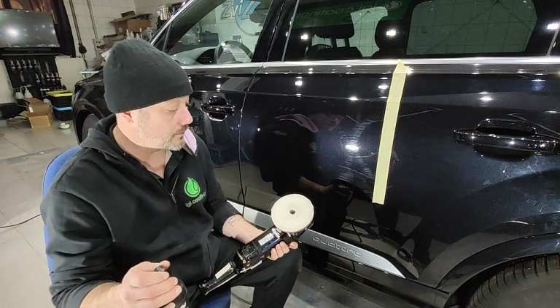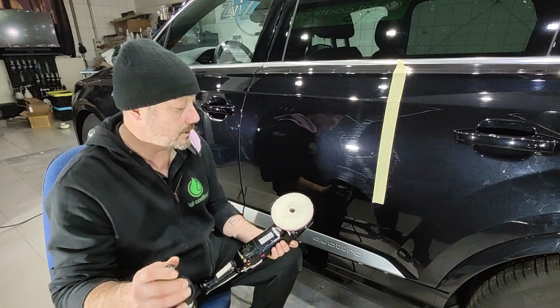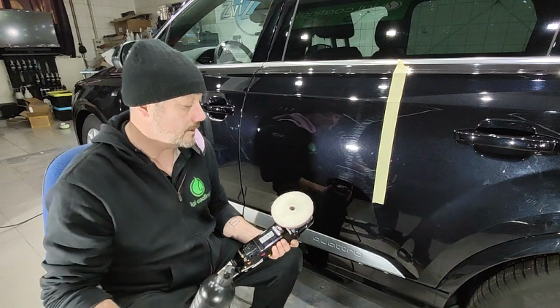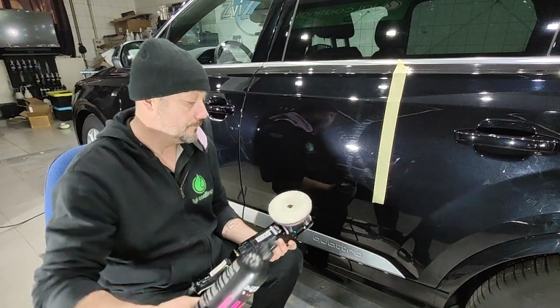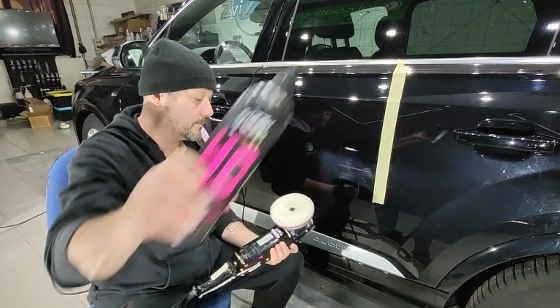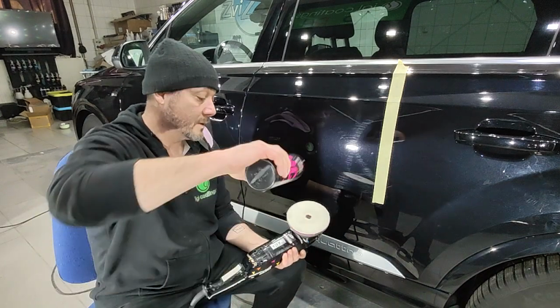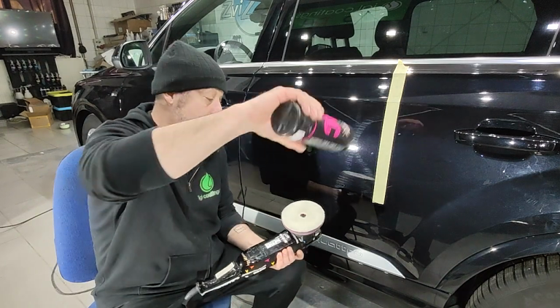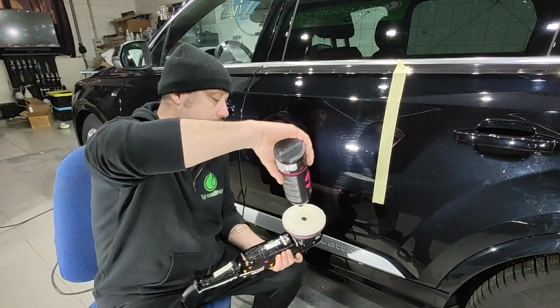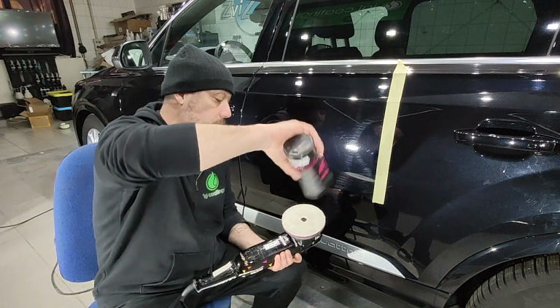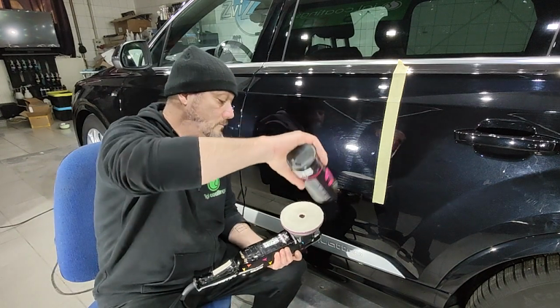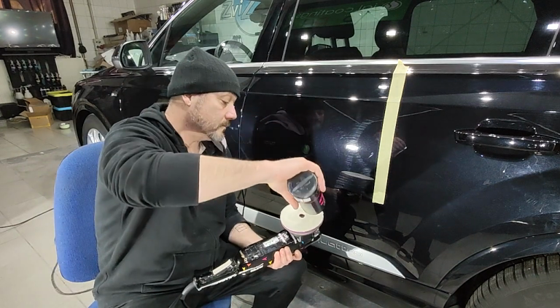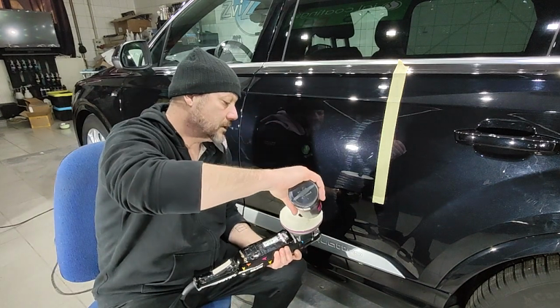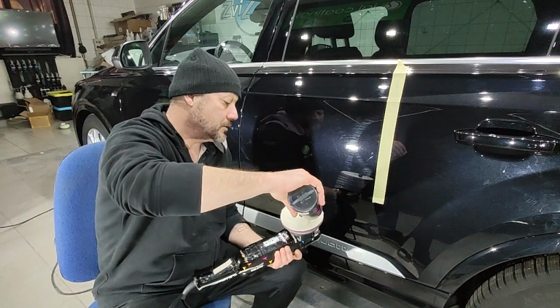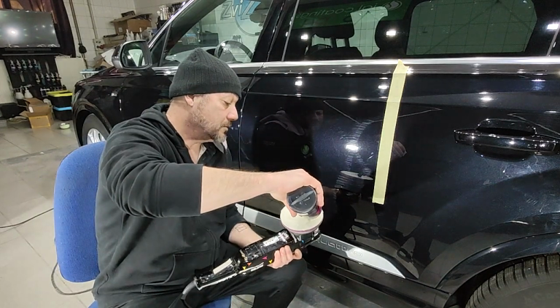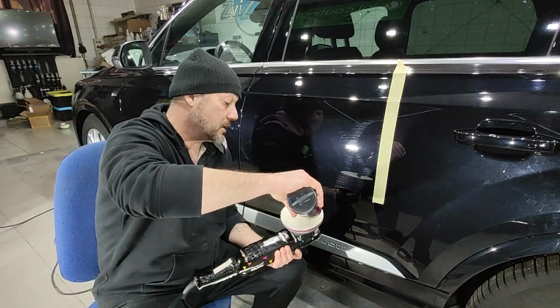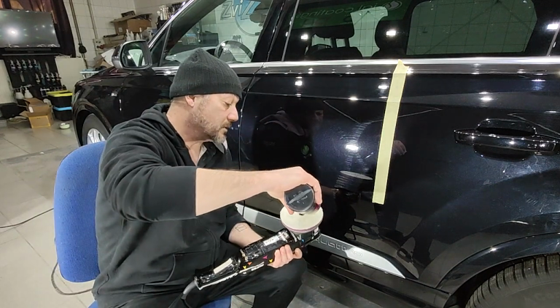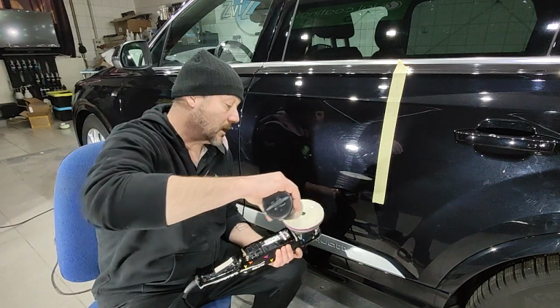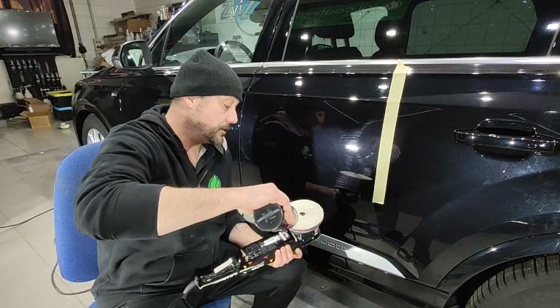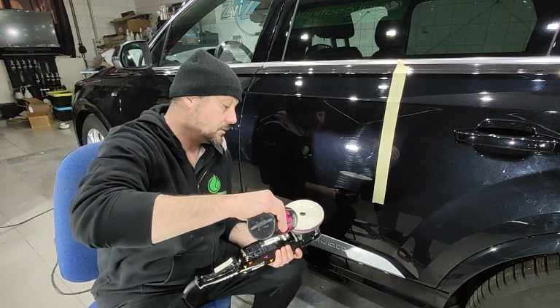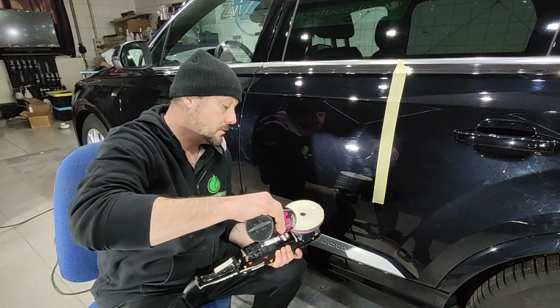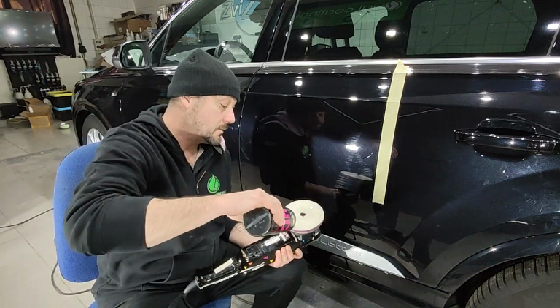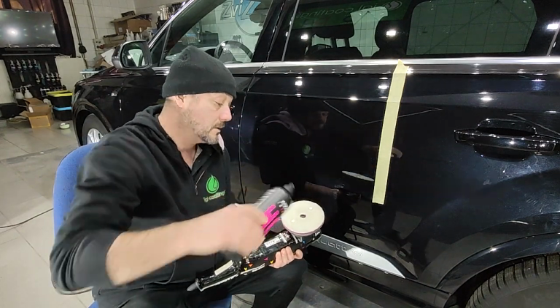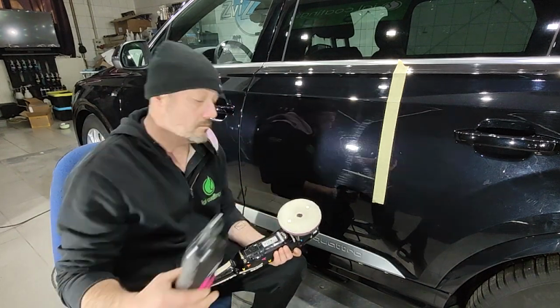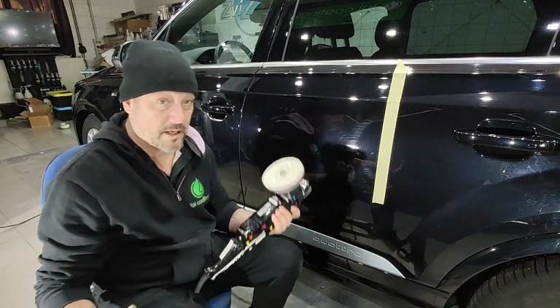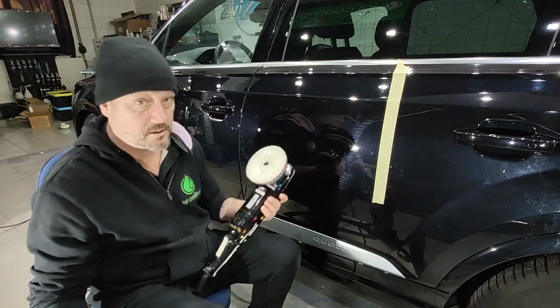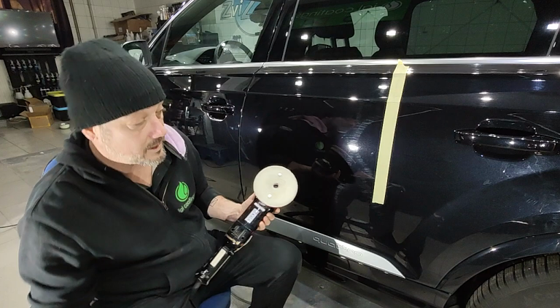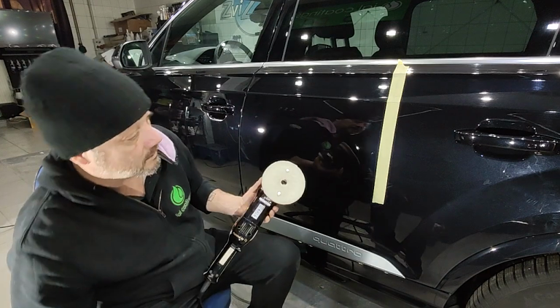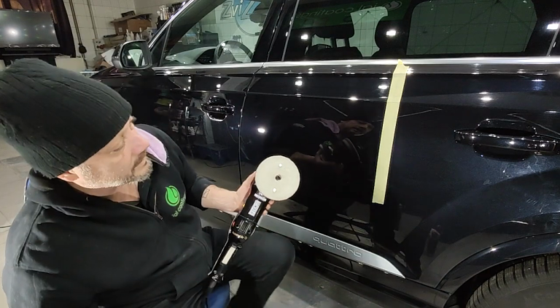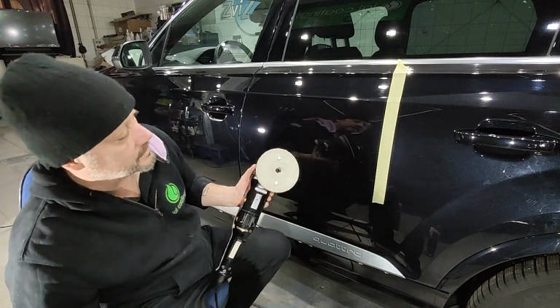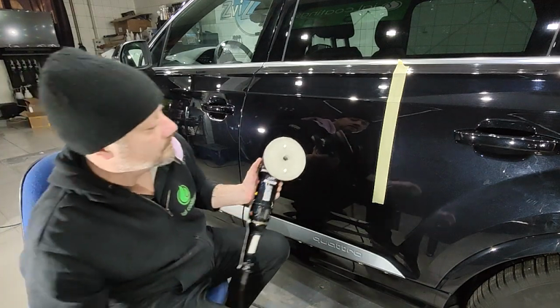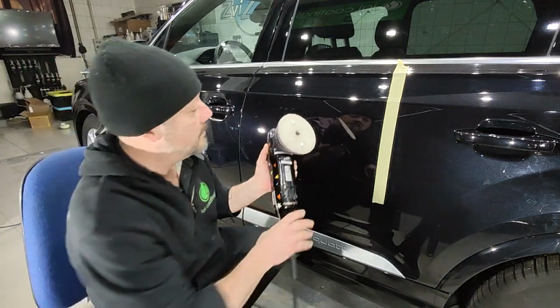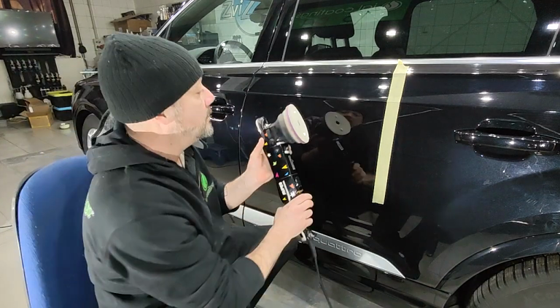So let me show you what I'll do here. I just use two drops of polish — my pads are already nice and primed.